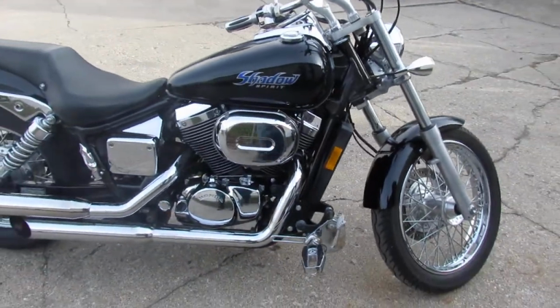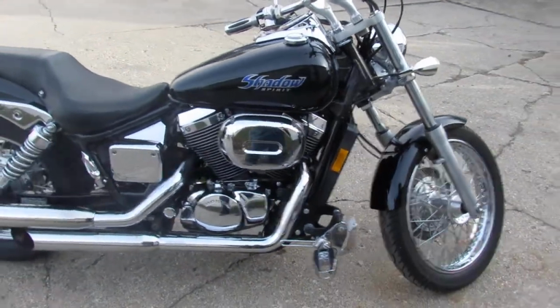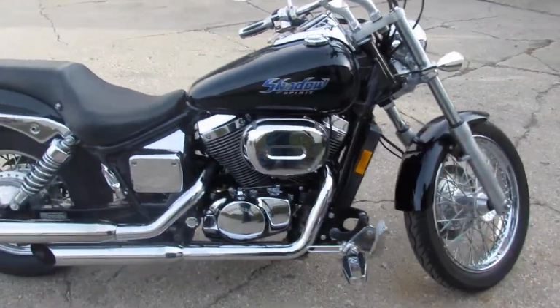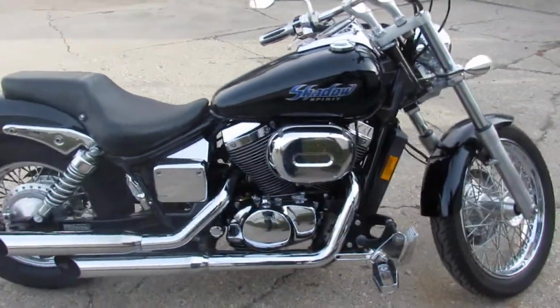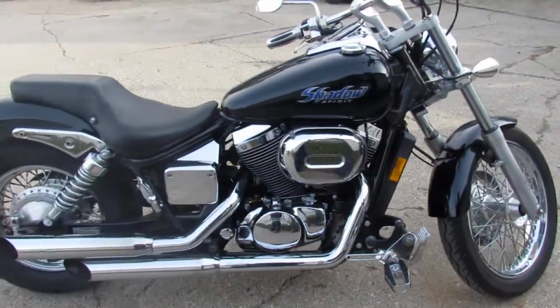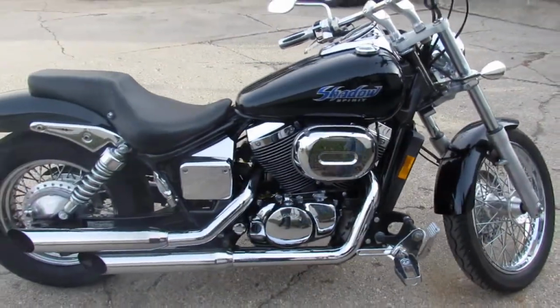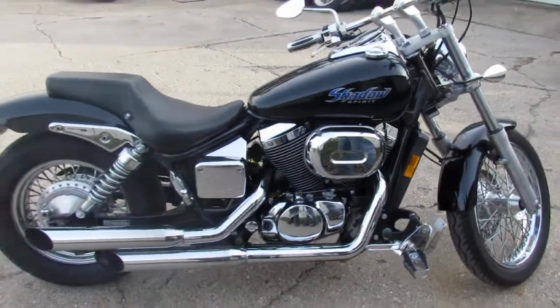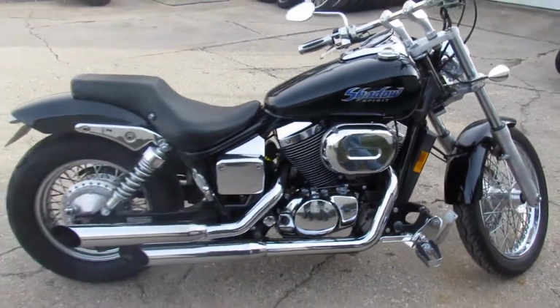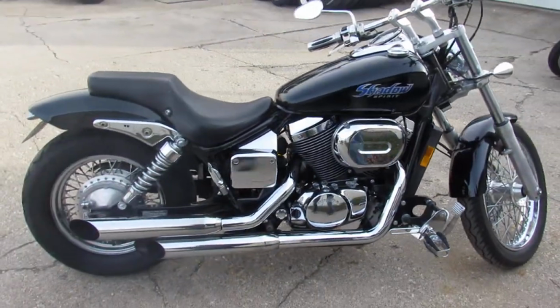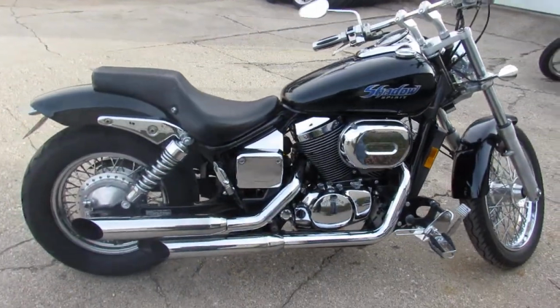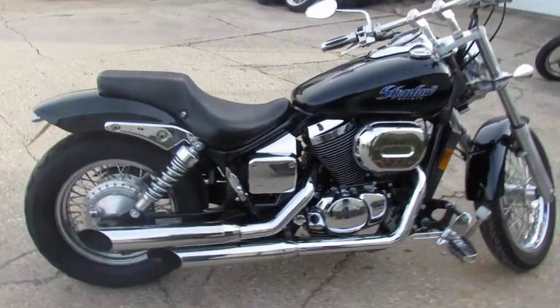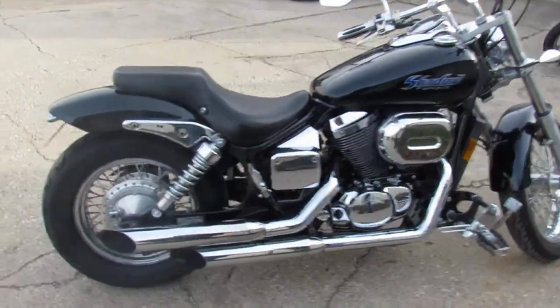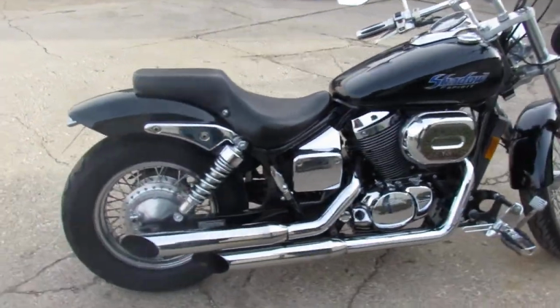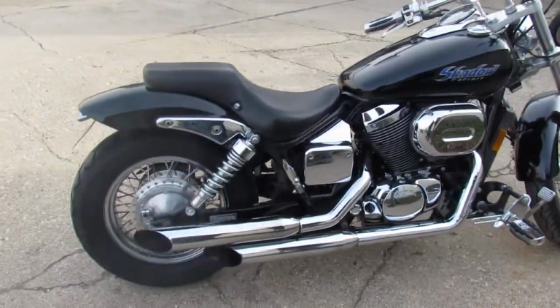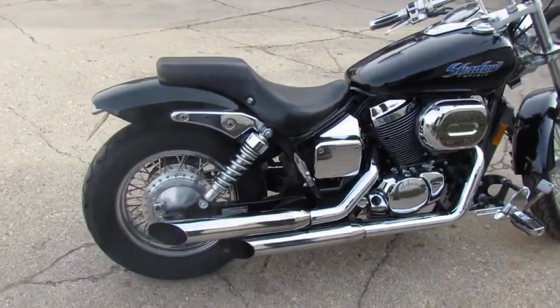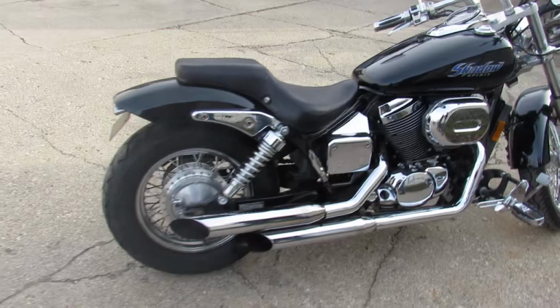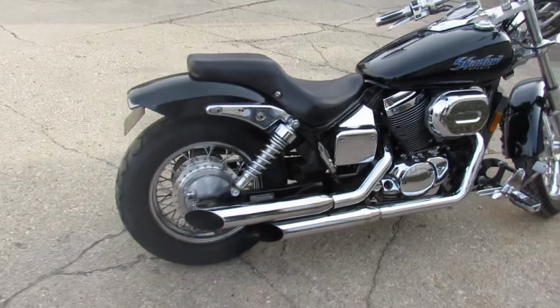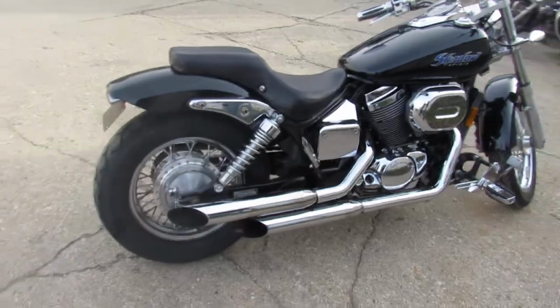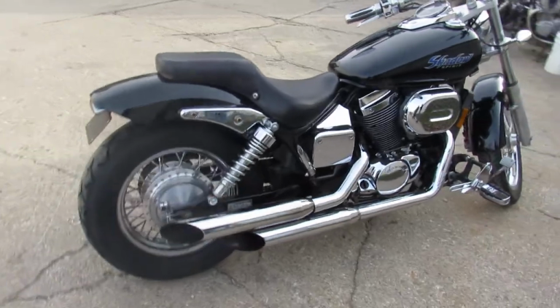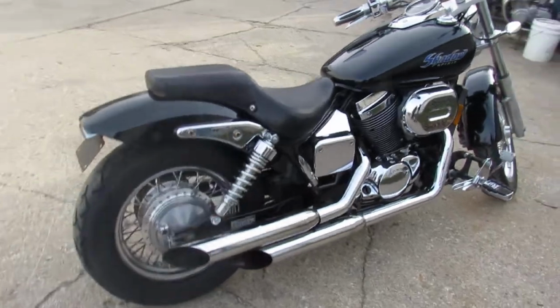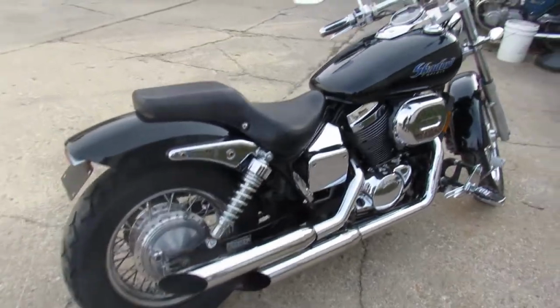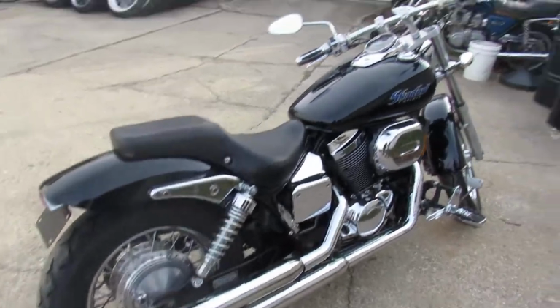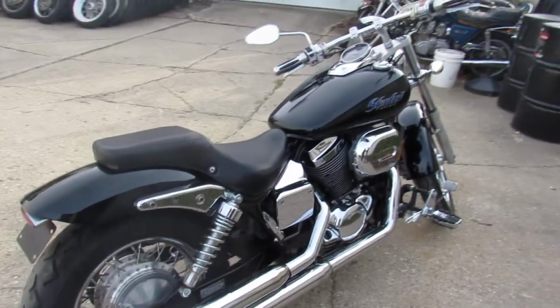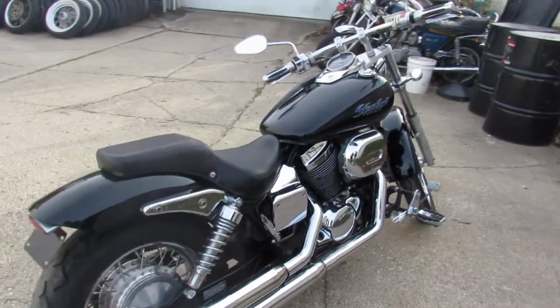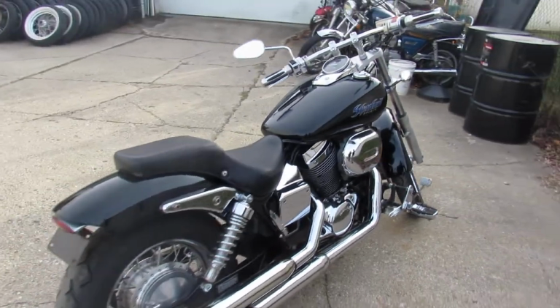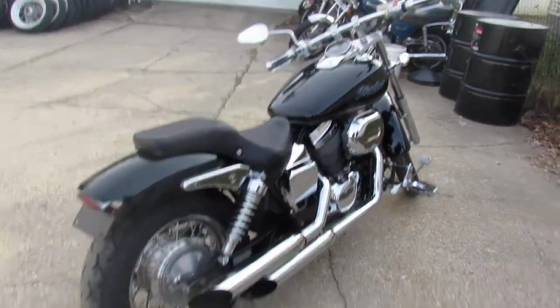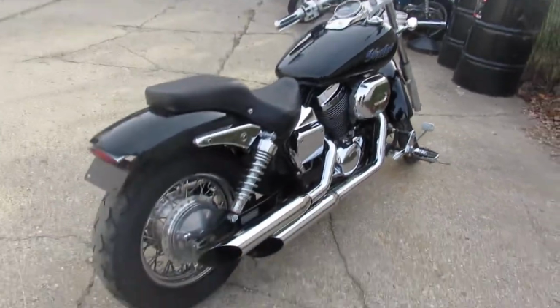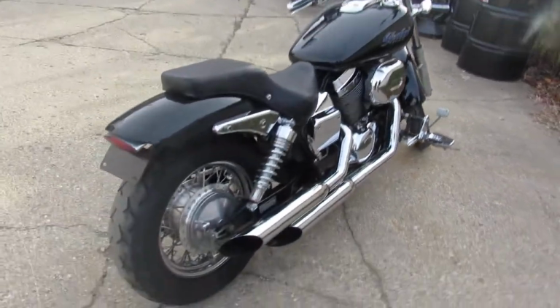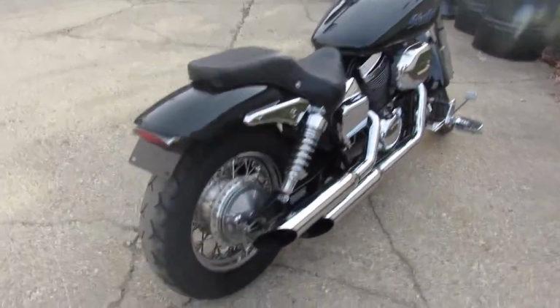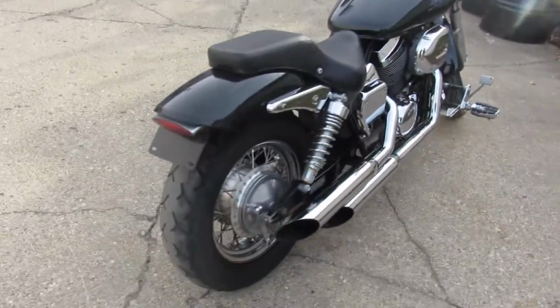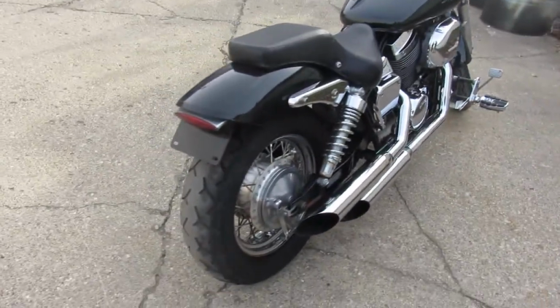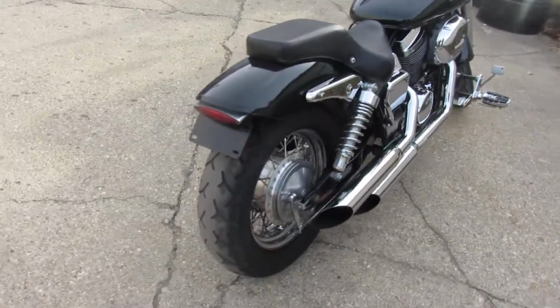Tons of chrome. It's got a laced front wheel. Cobra exhaust. It sounds great on this thing.